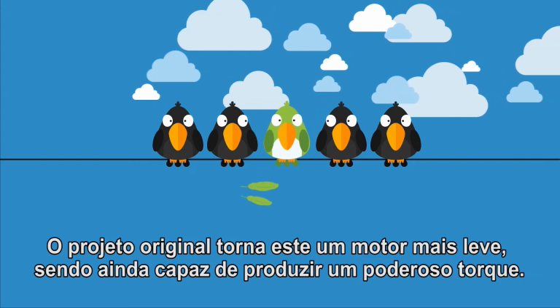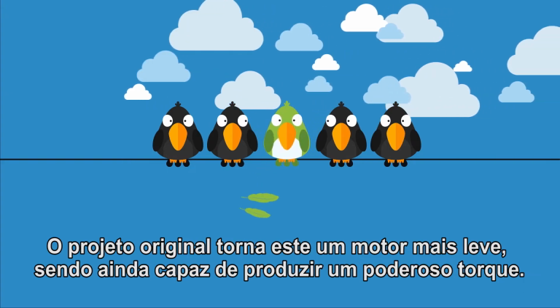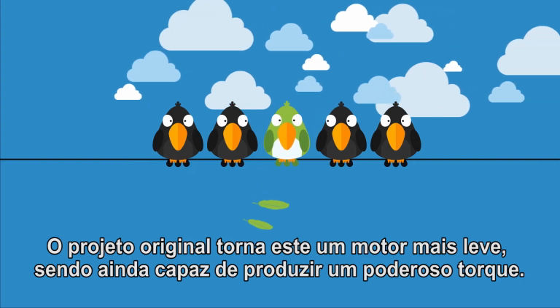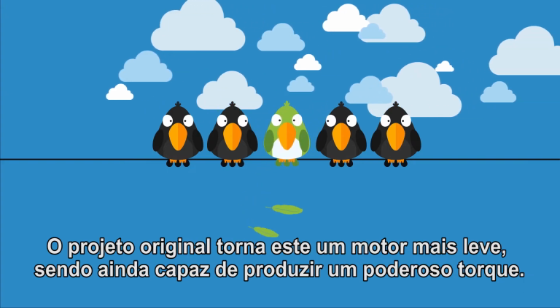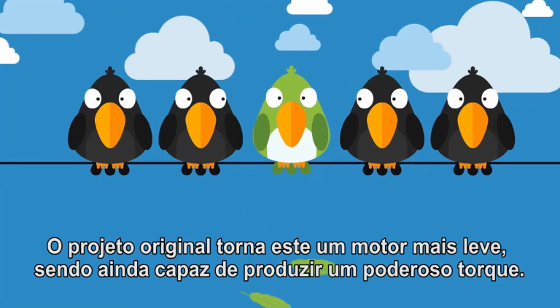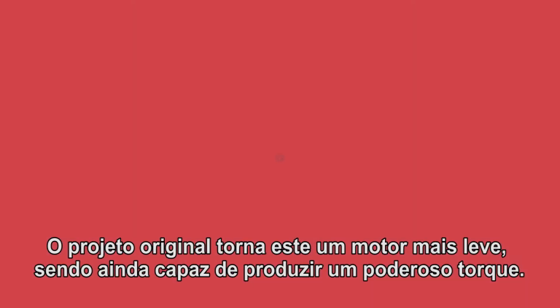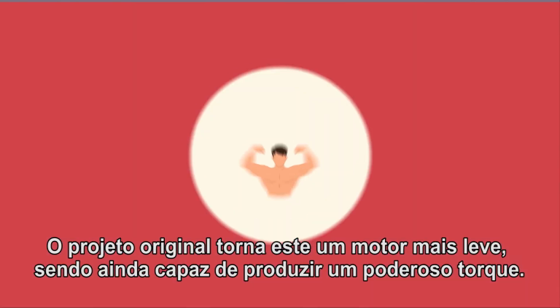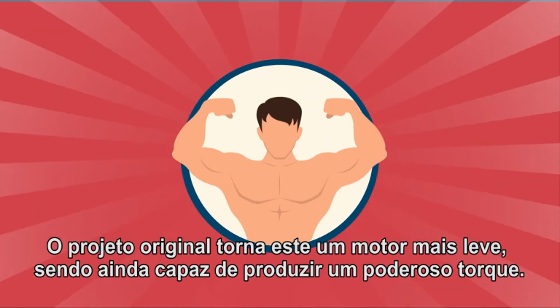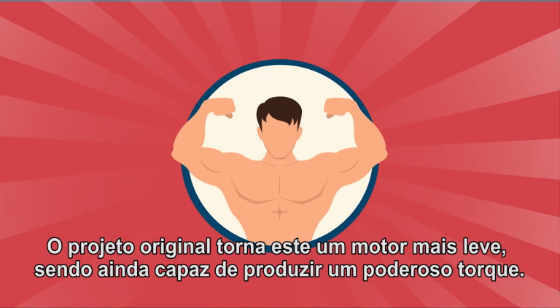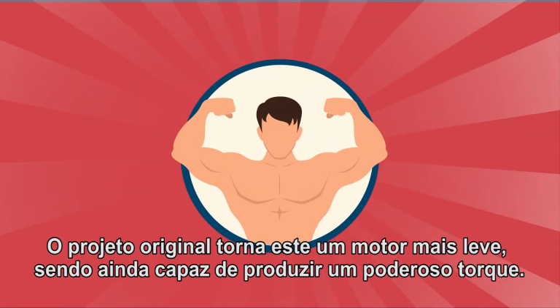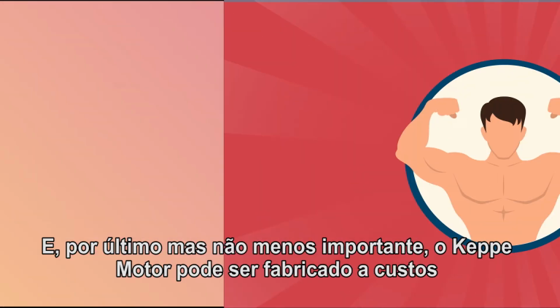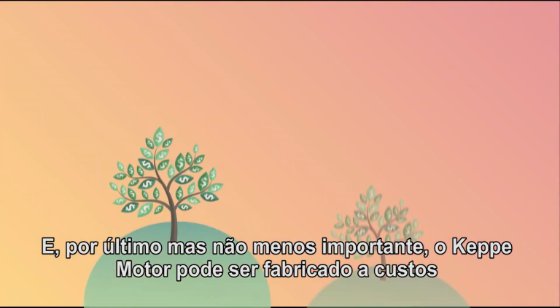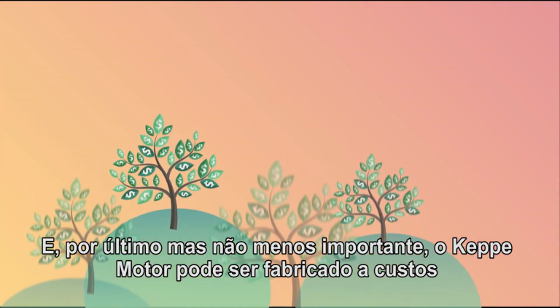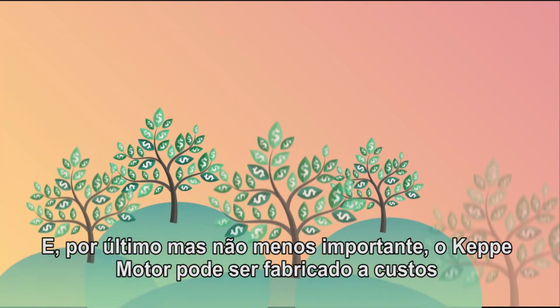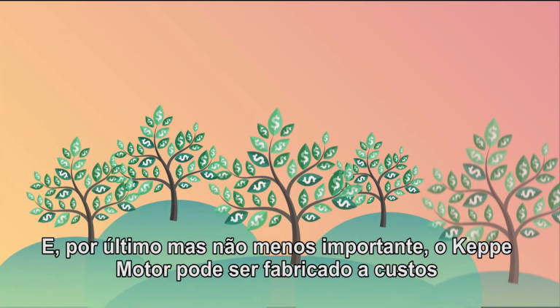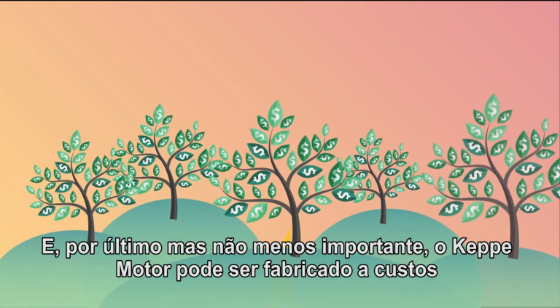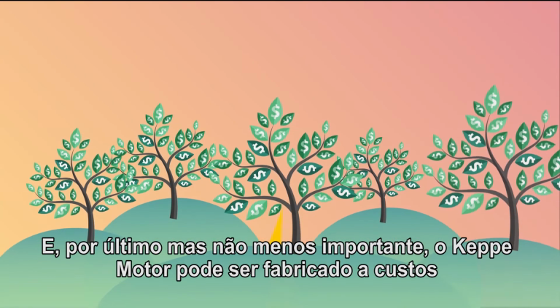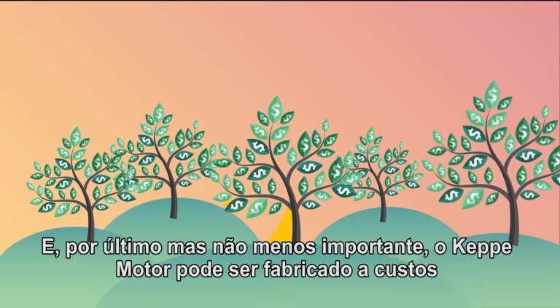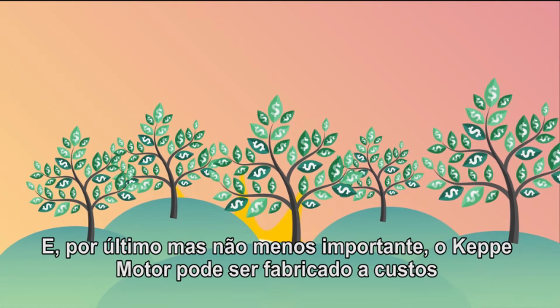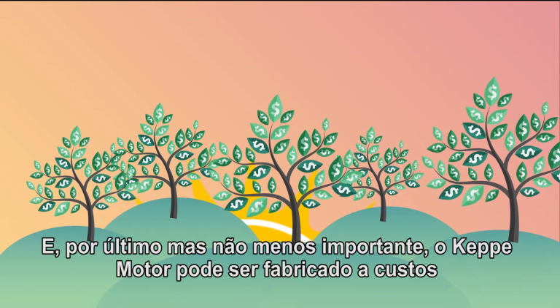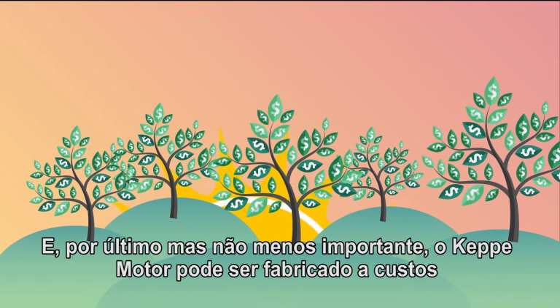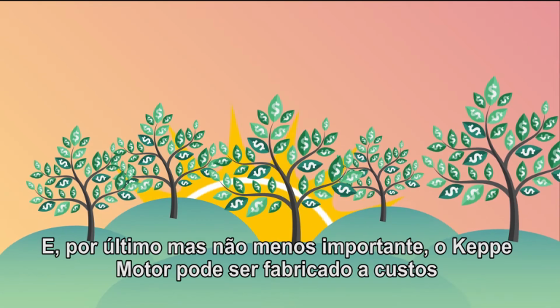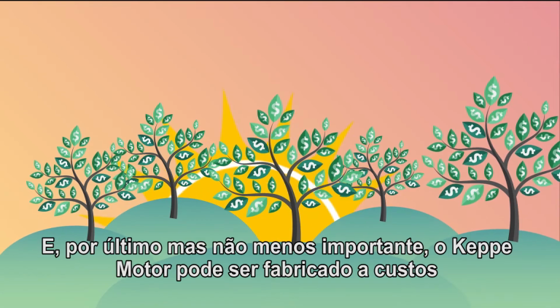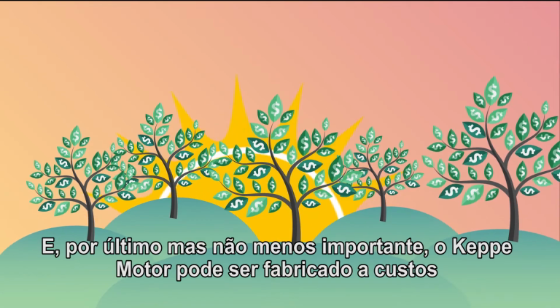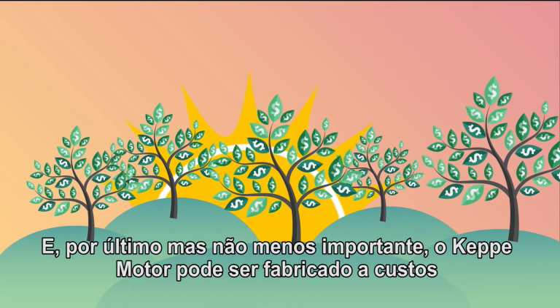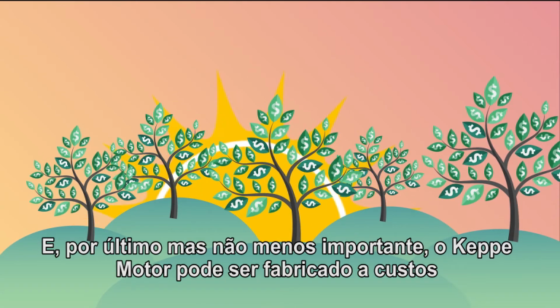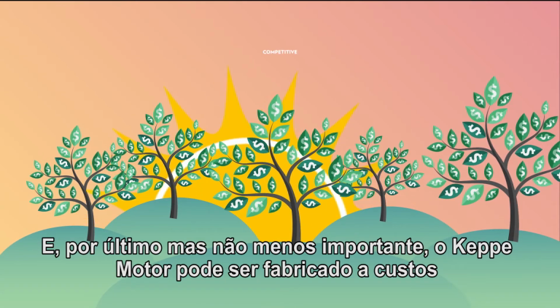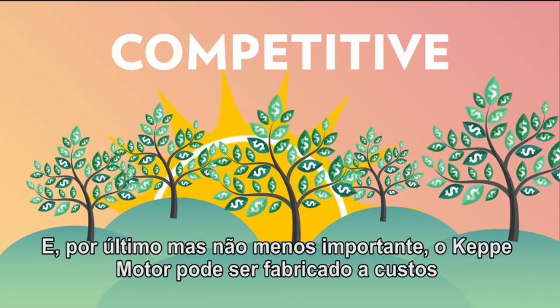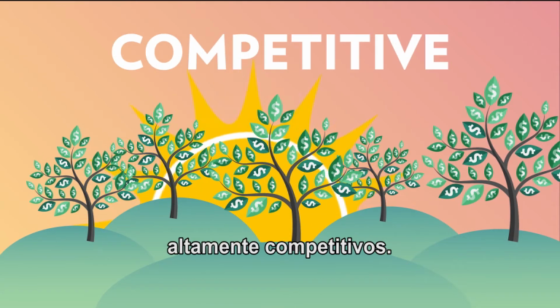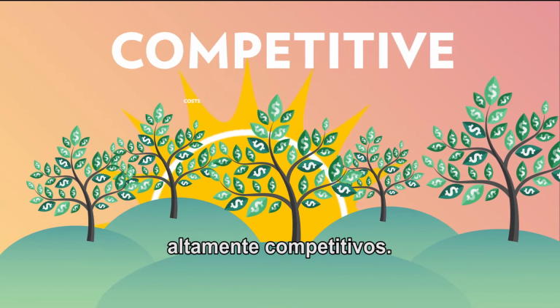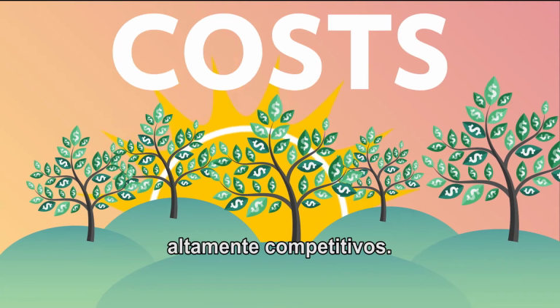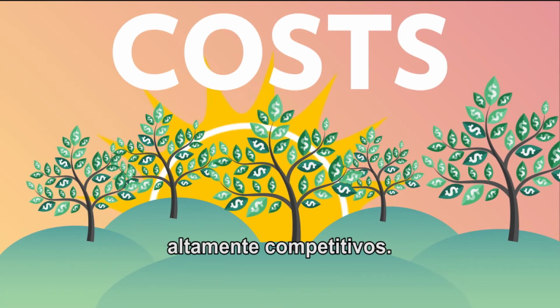The unique design makes this a lighter motor, but still able to produce powerful torque. And last but not least, the Kepi motor can be manufactured at highly competitive costs.